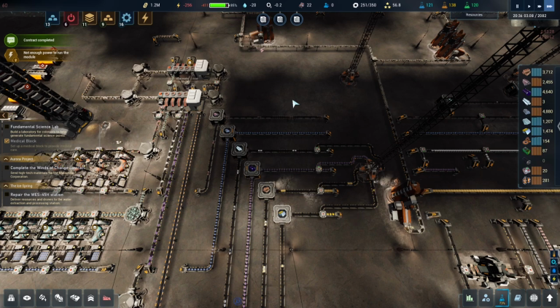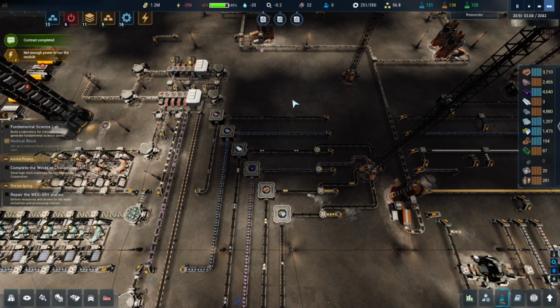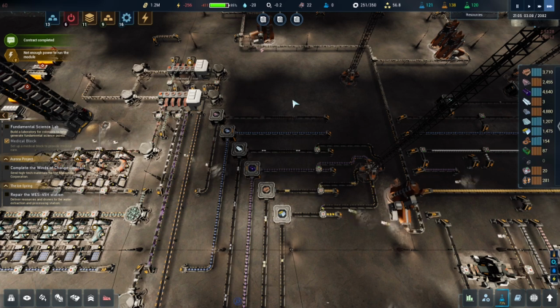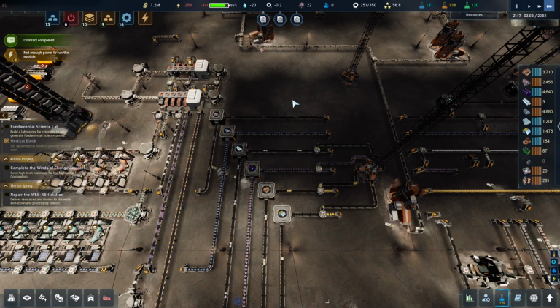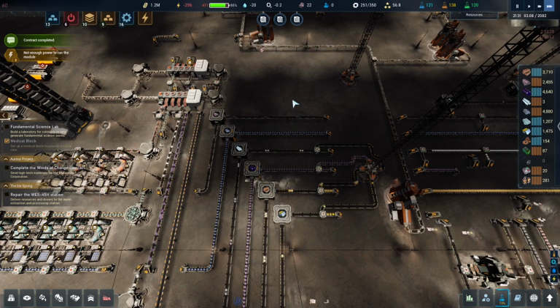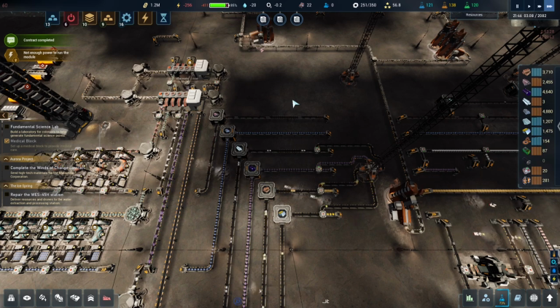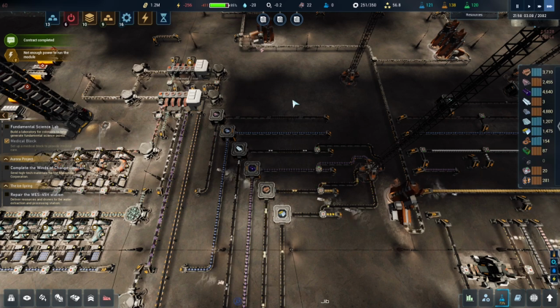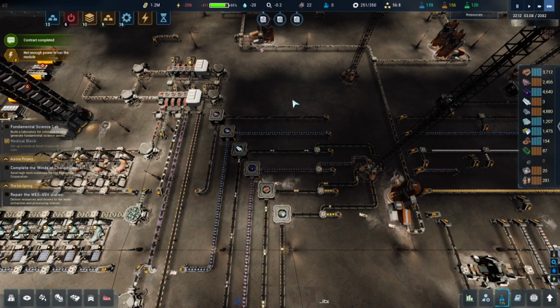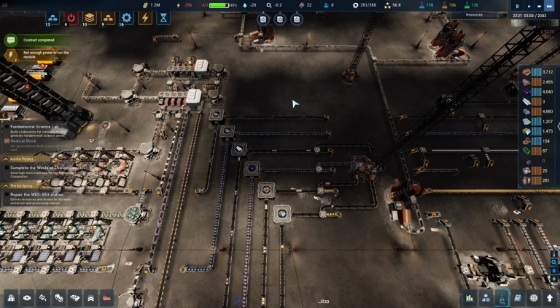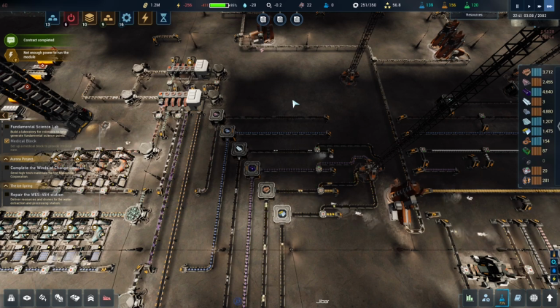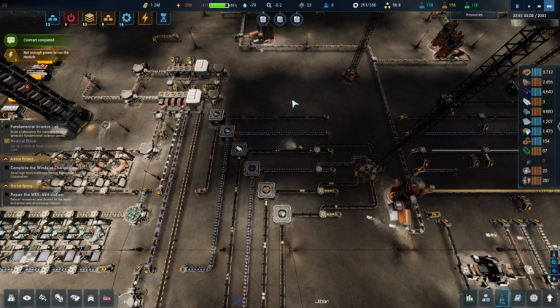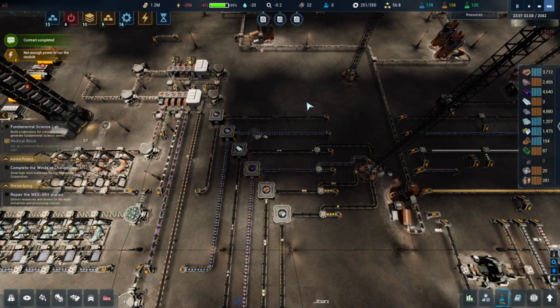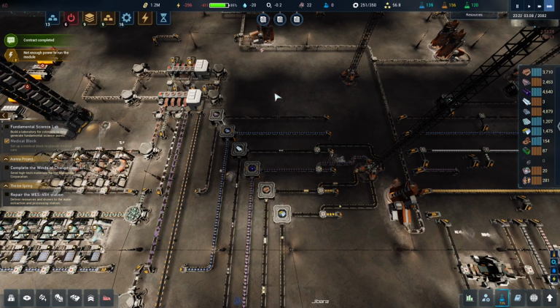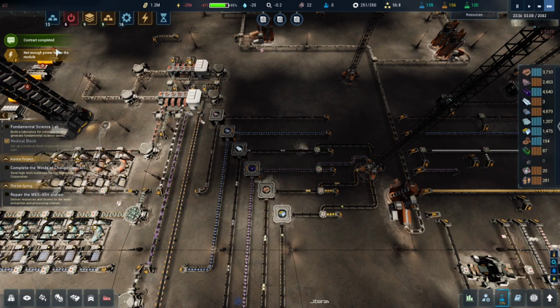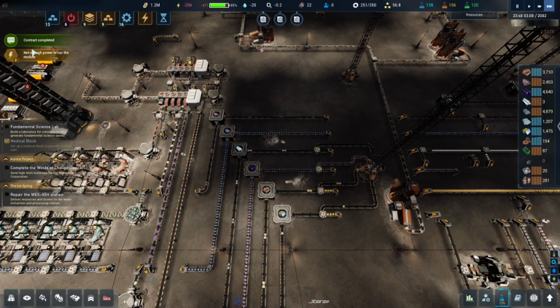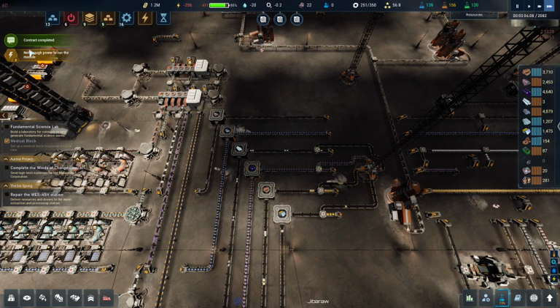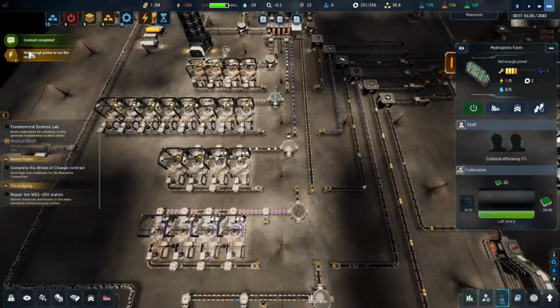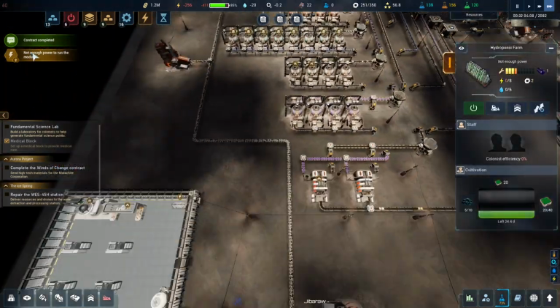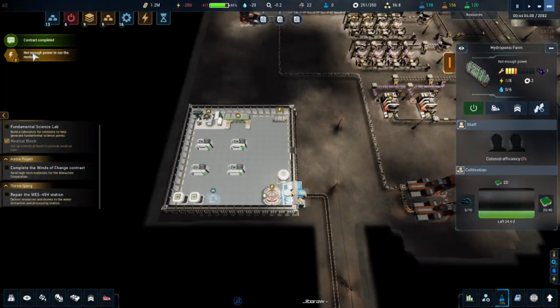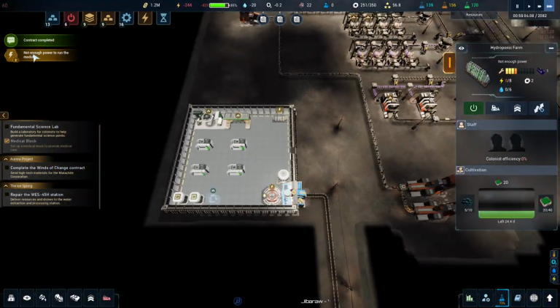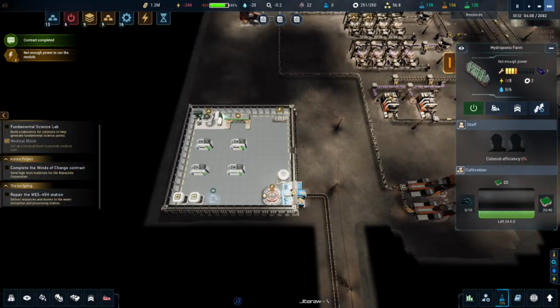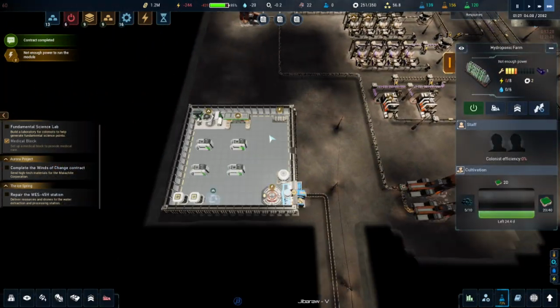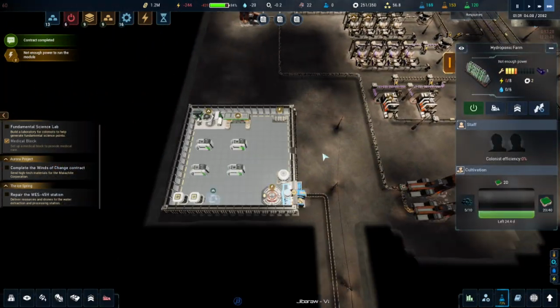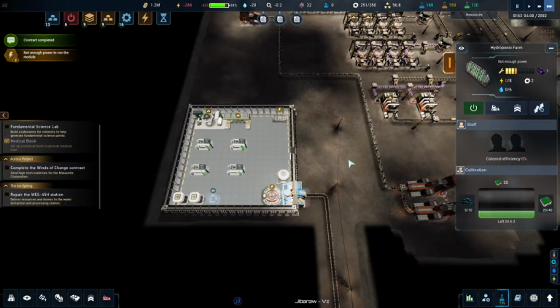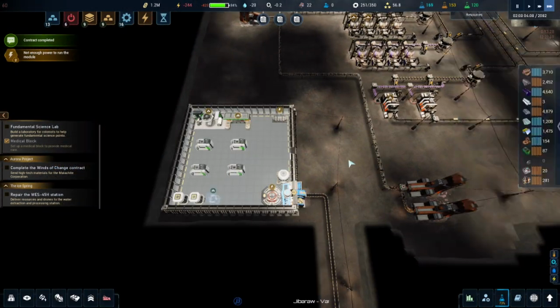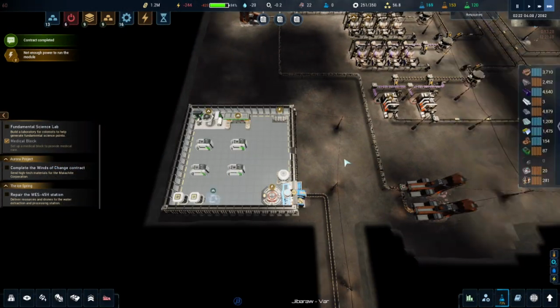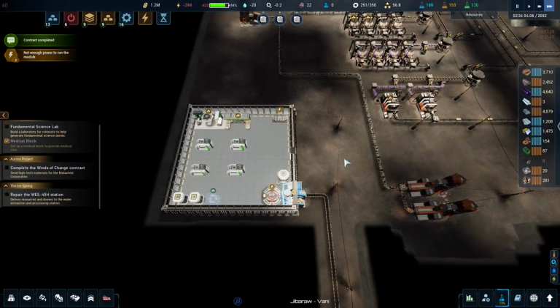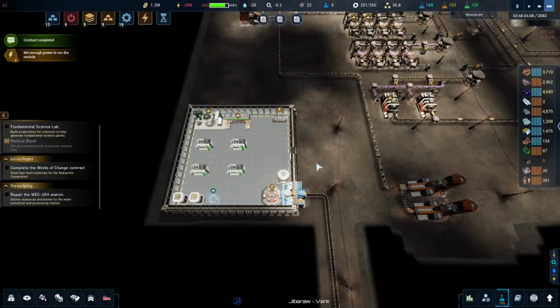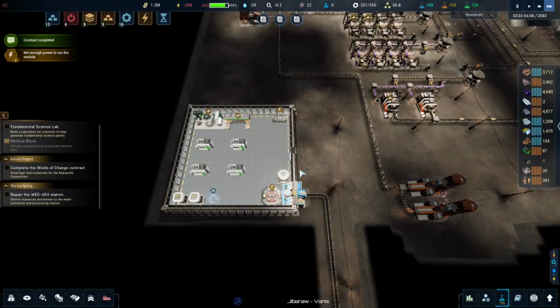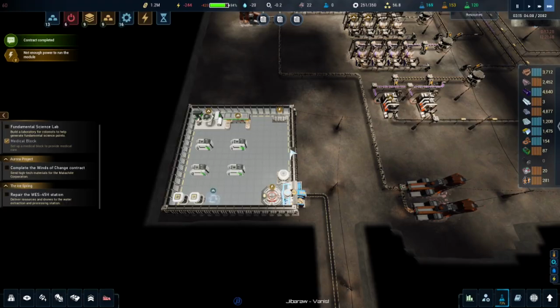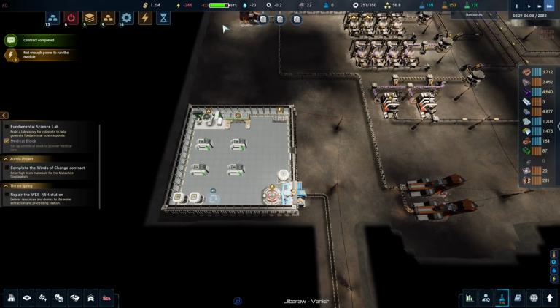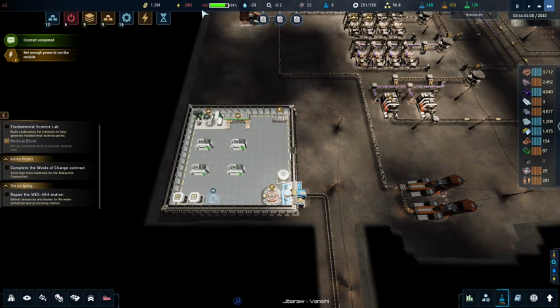Right, I need haulers because haulers are fast at doing it. Not enough power to run the module though - we've got 667 capacity and we've got 600.